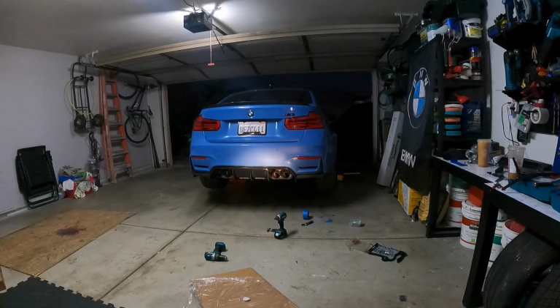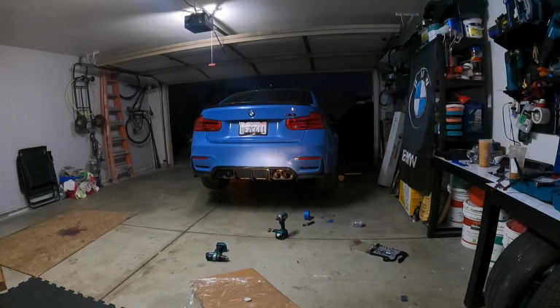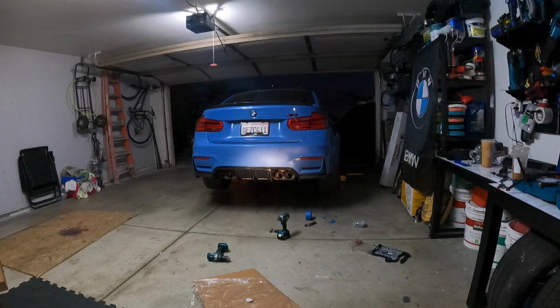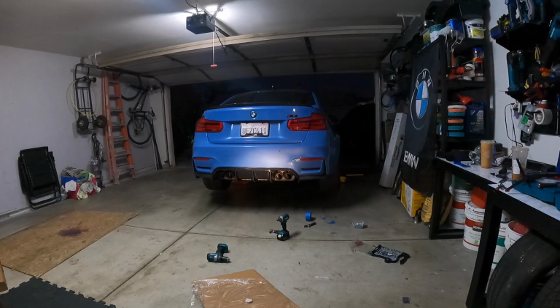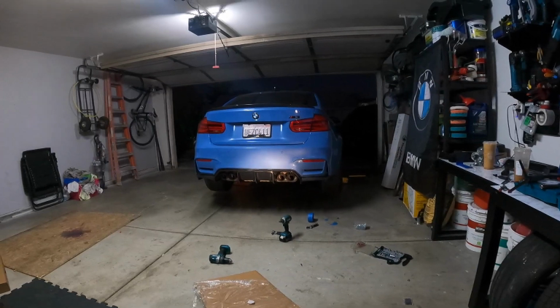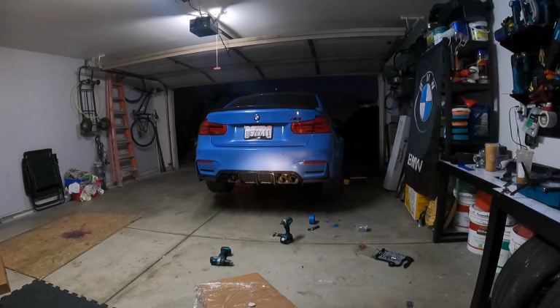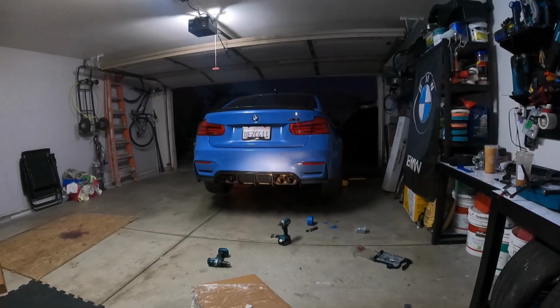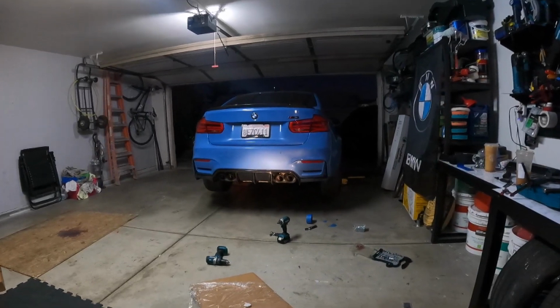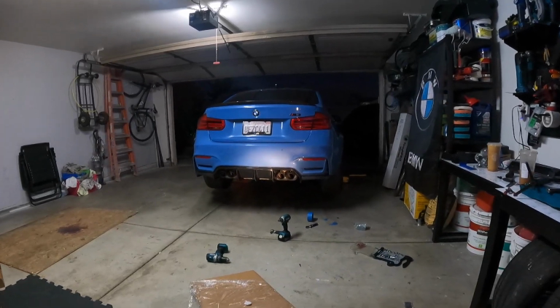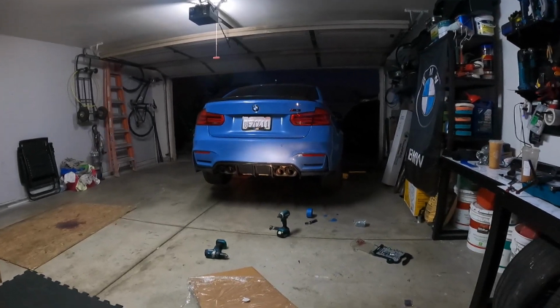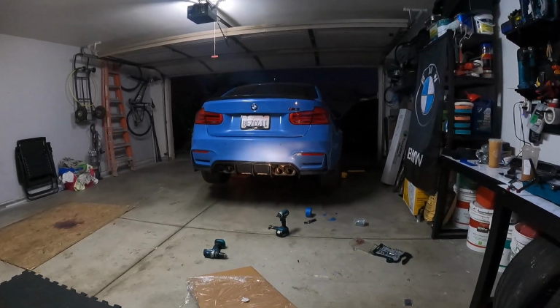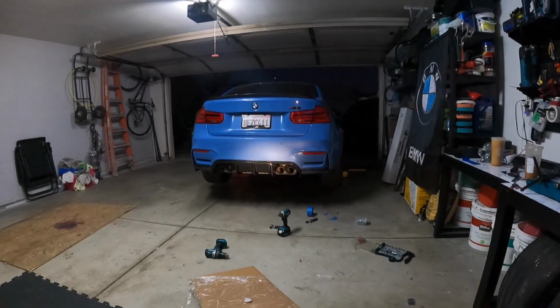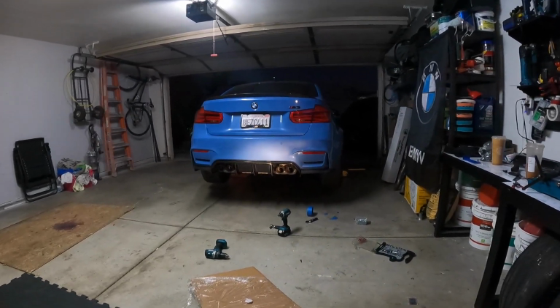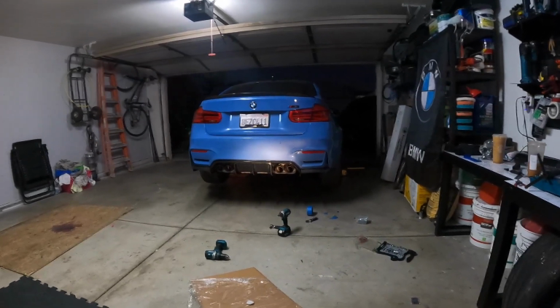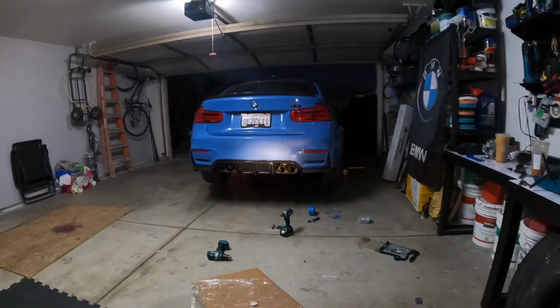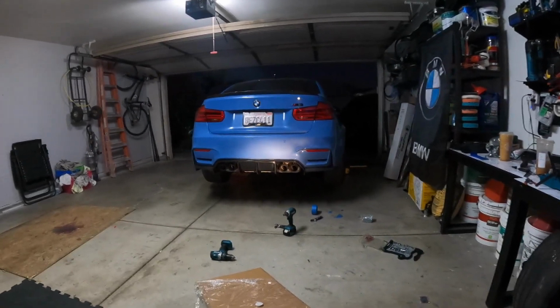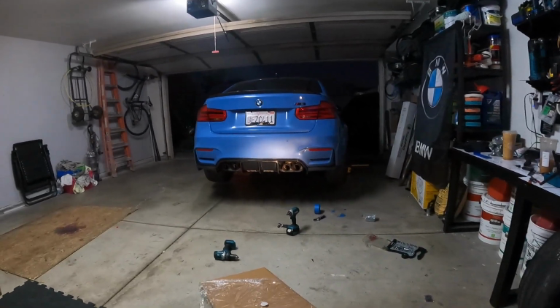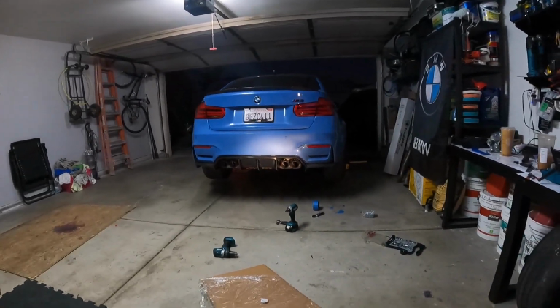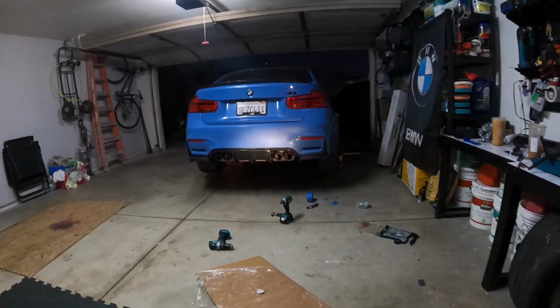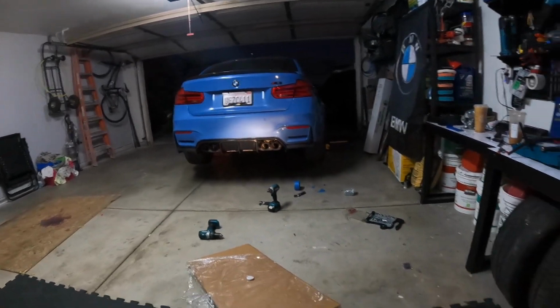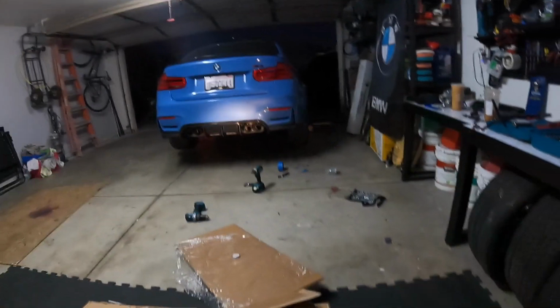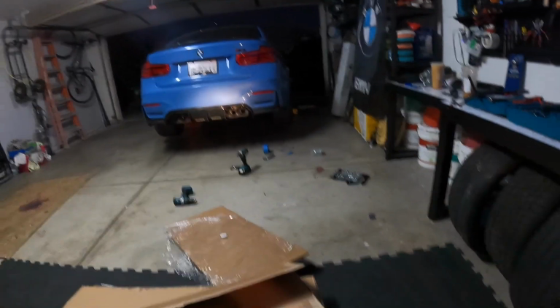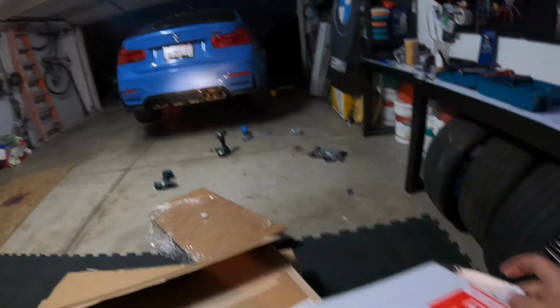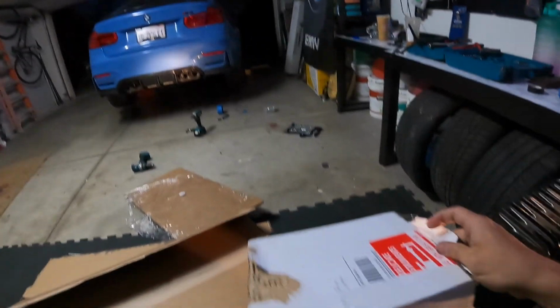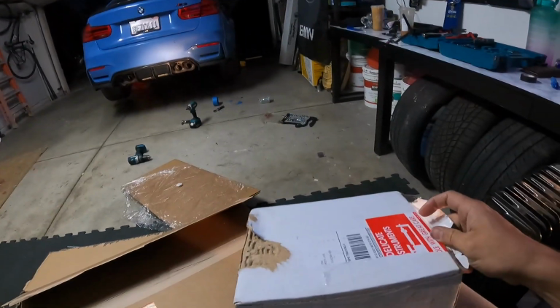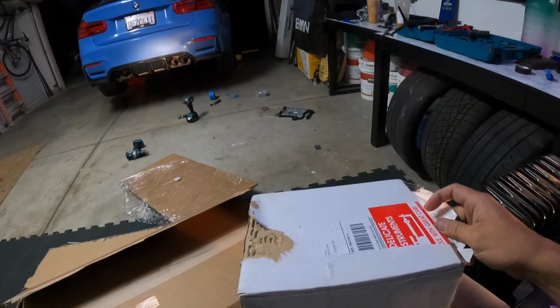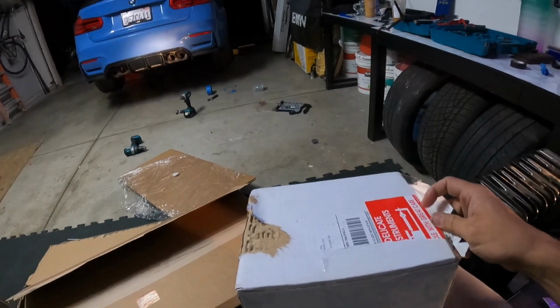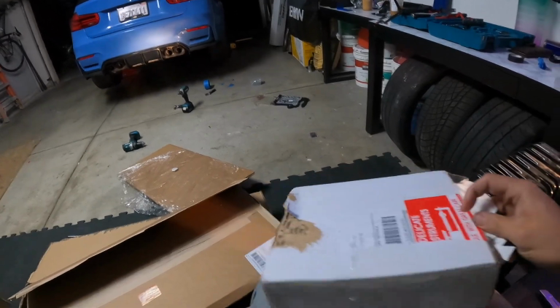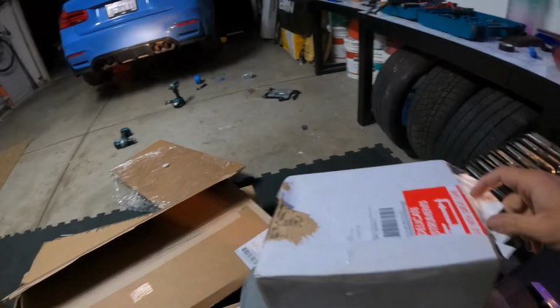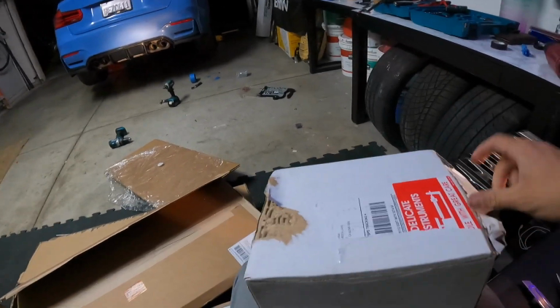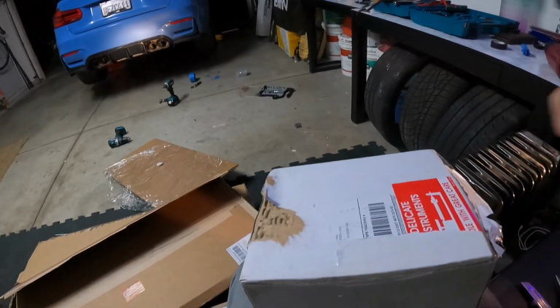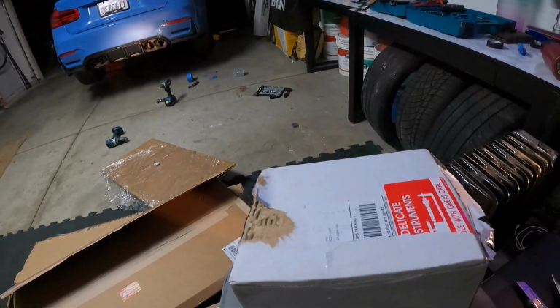So after much time and effort, it's finally on. Looks pretty good, and the final touch is here as well.